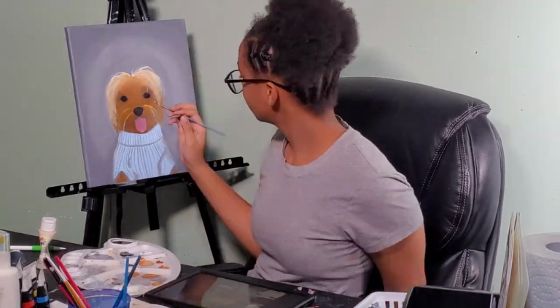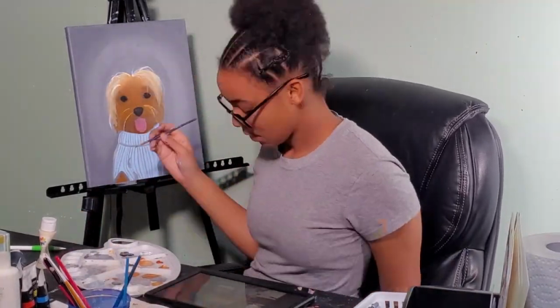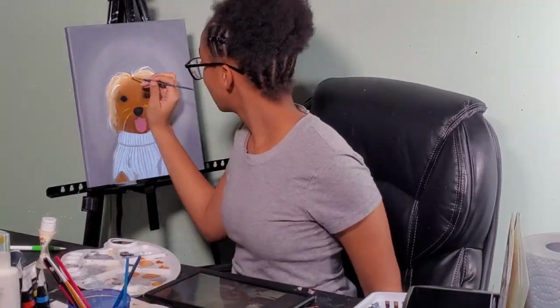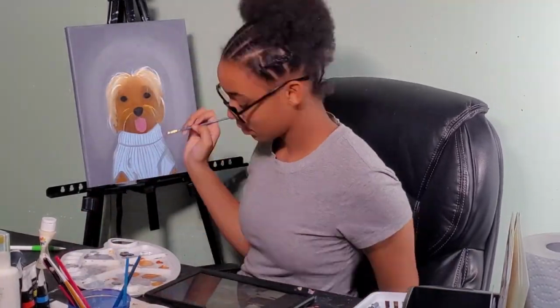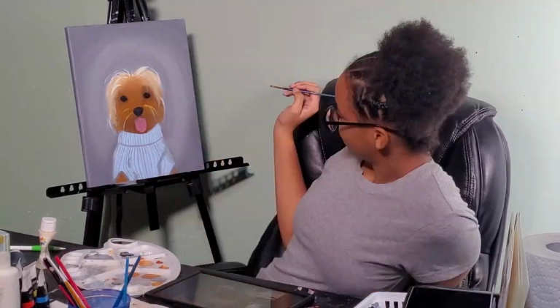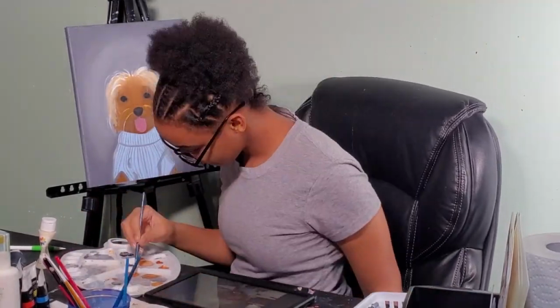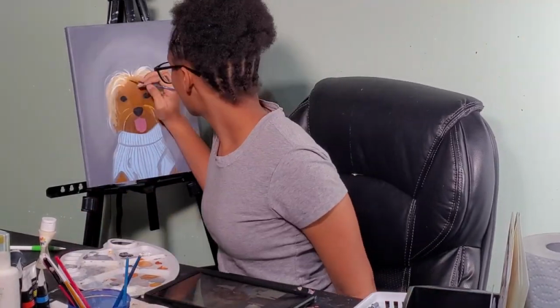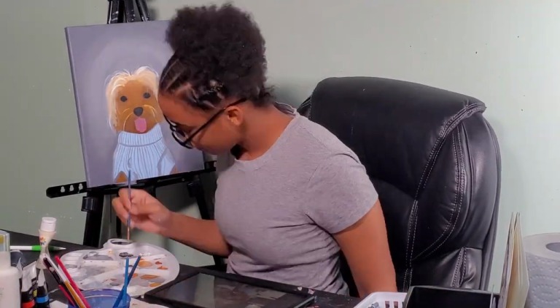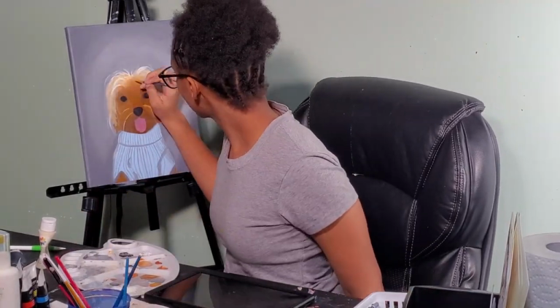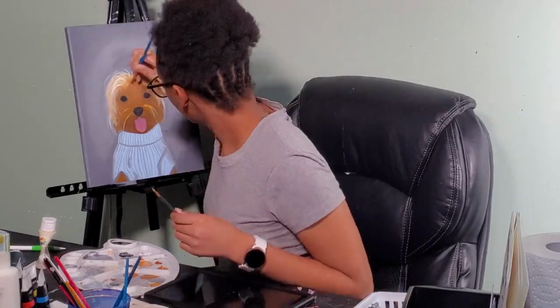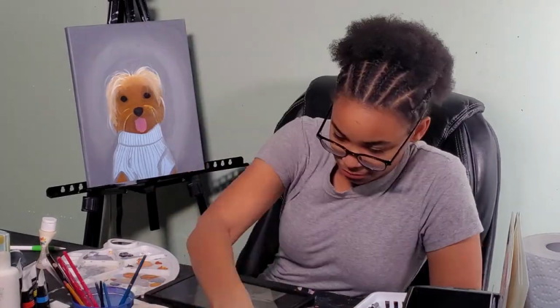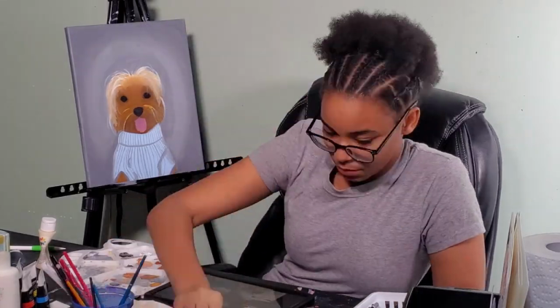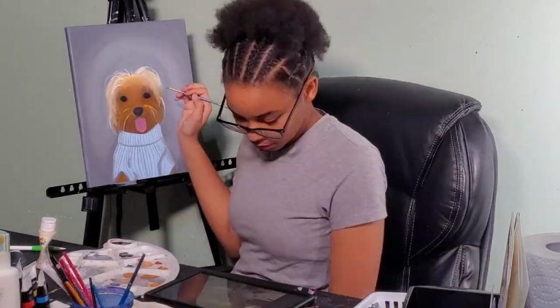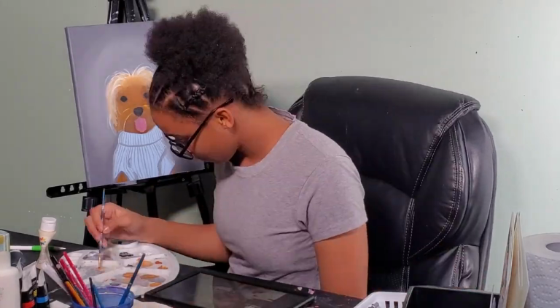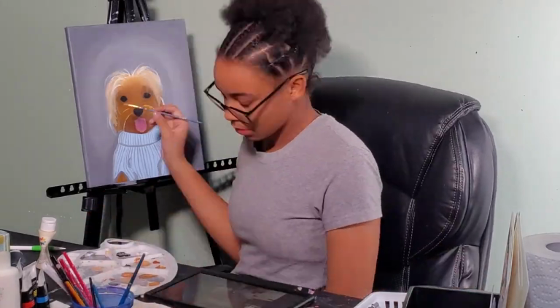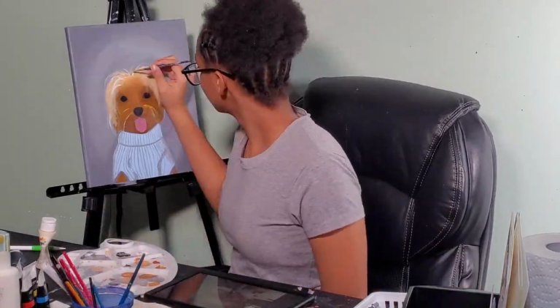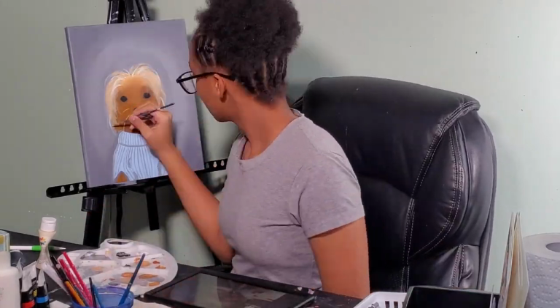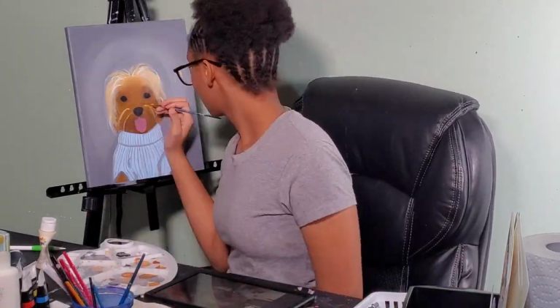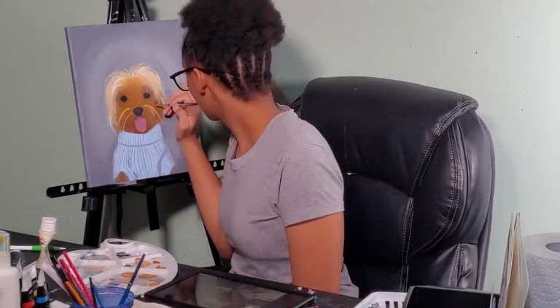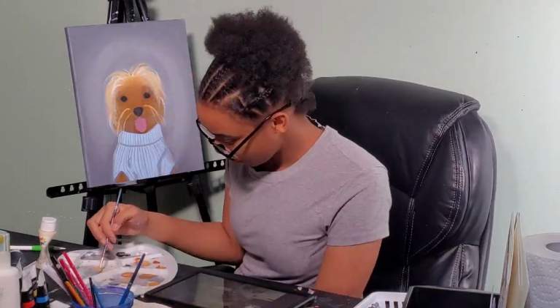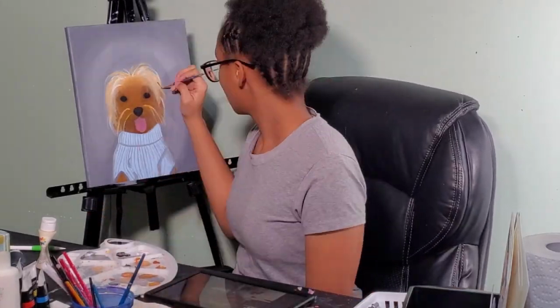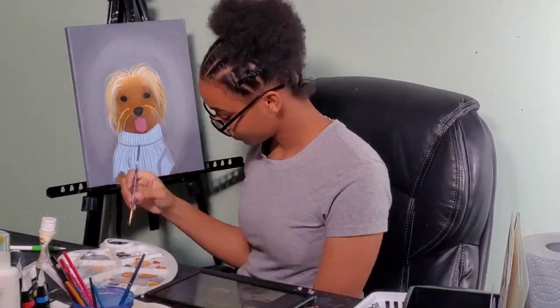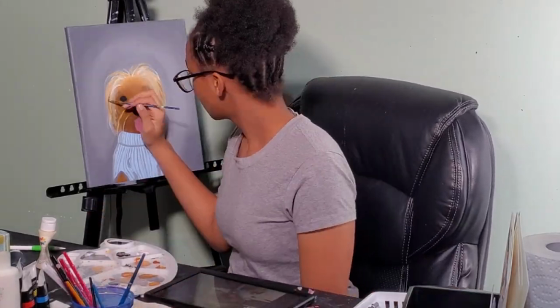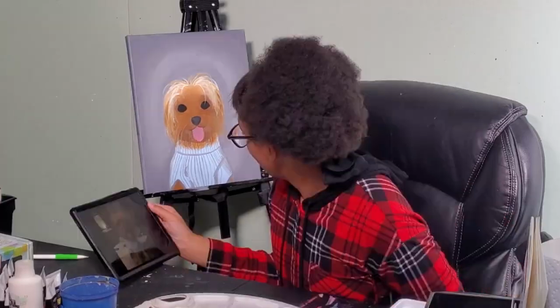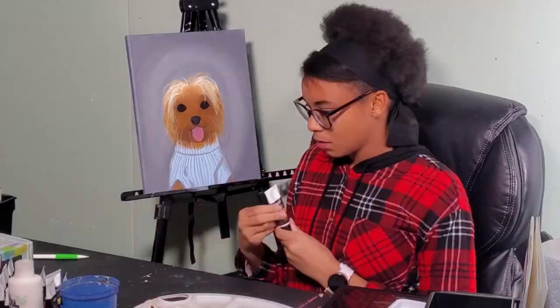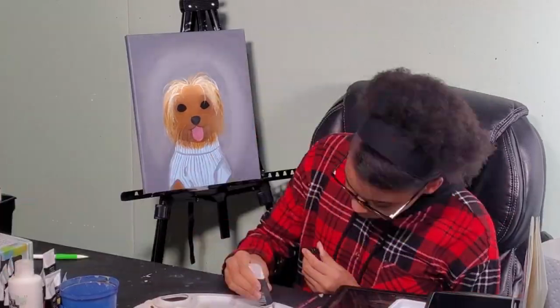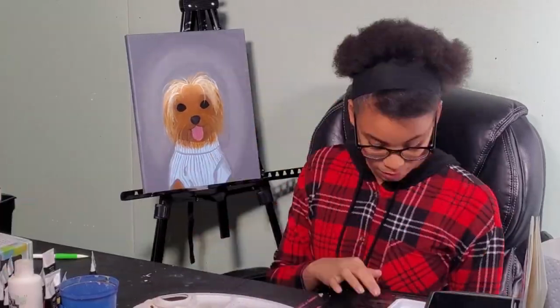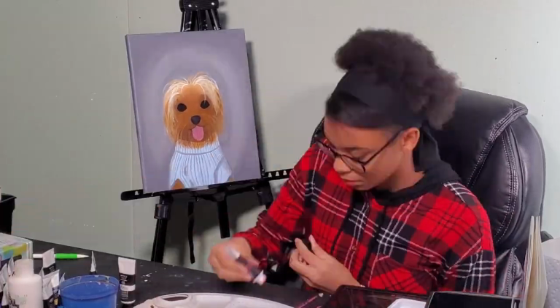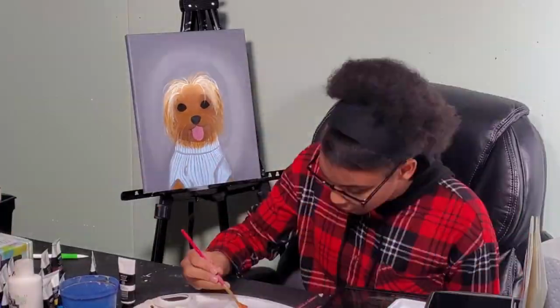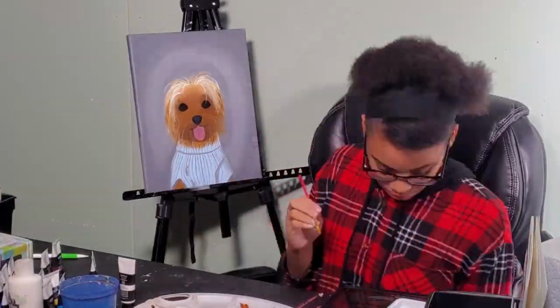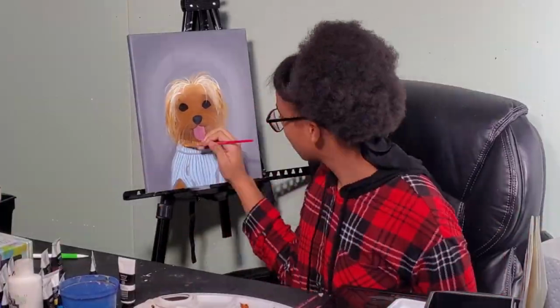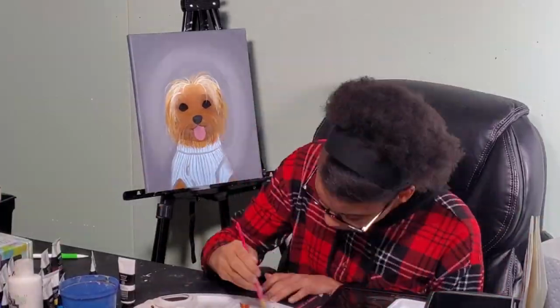I just started adding things to the hair to make it look more fuller and more — not like a wig.